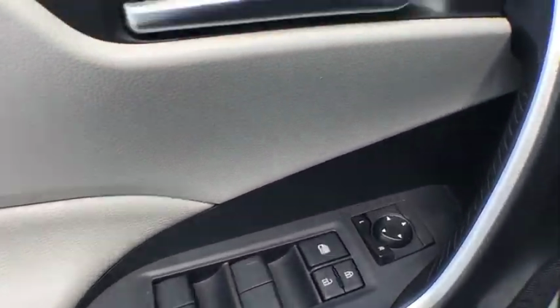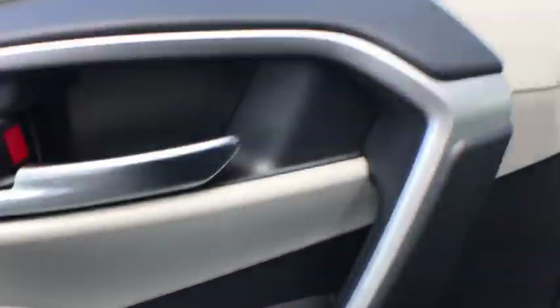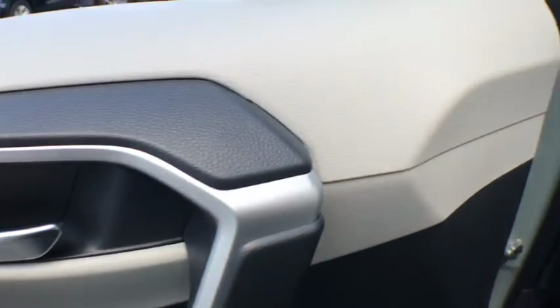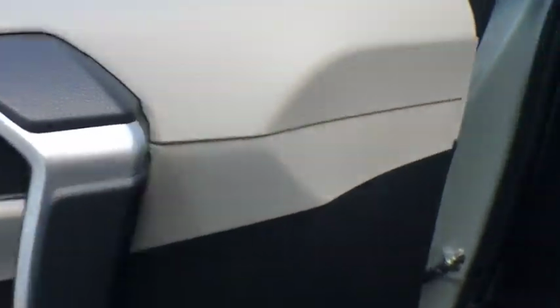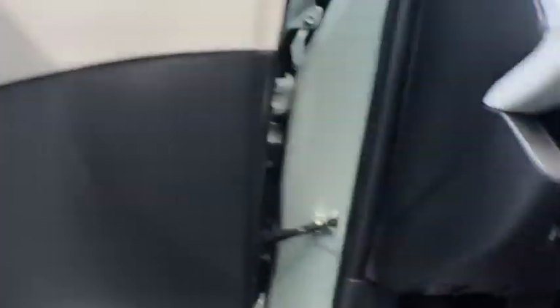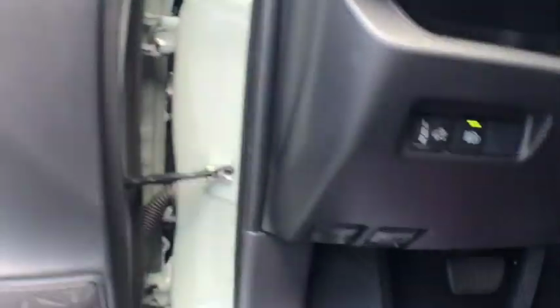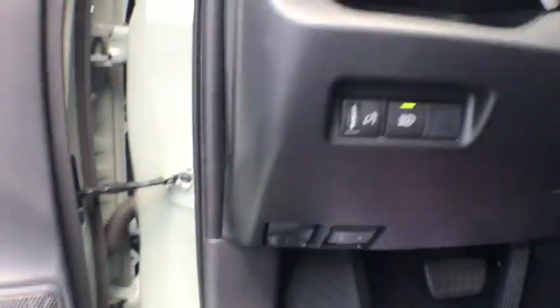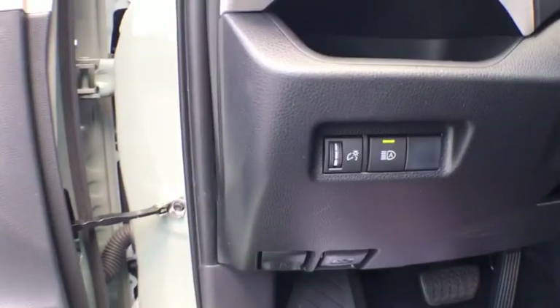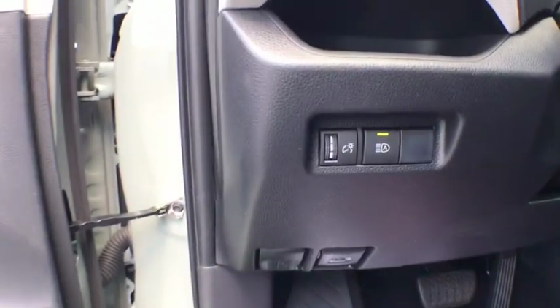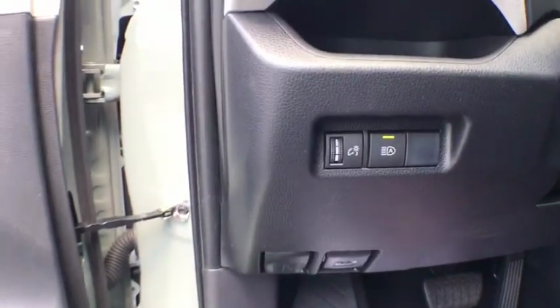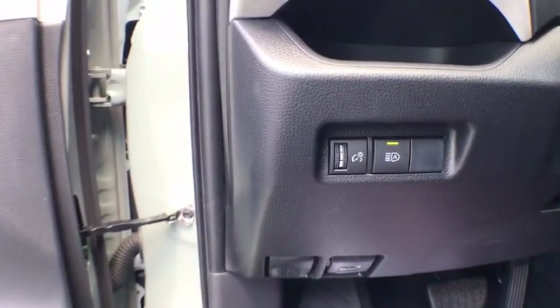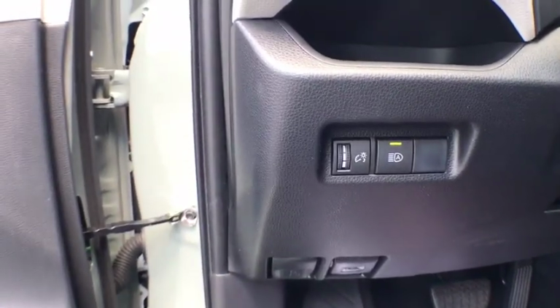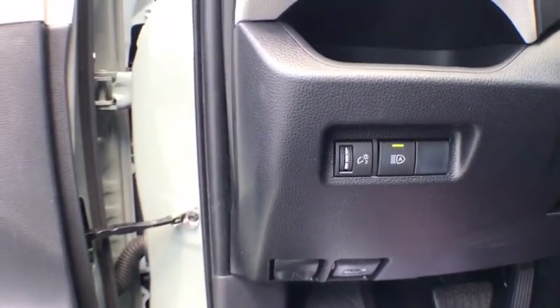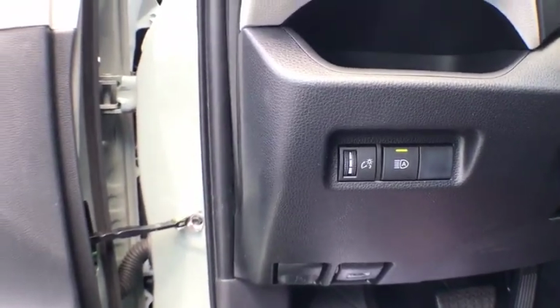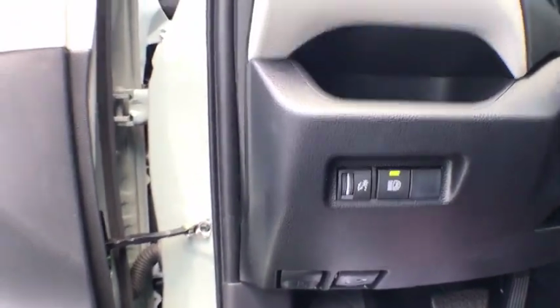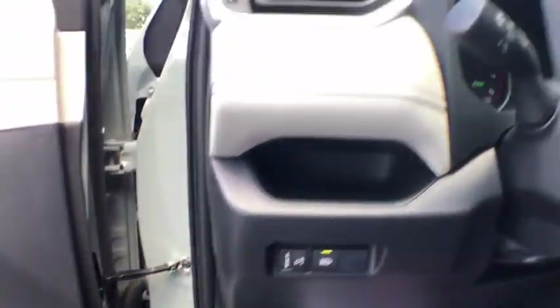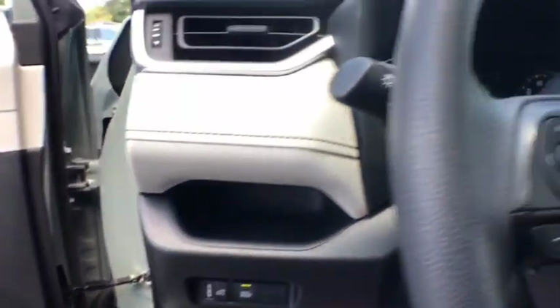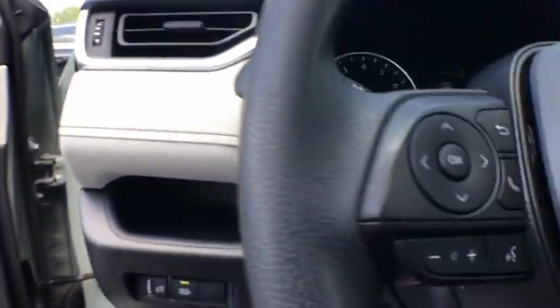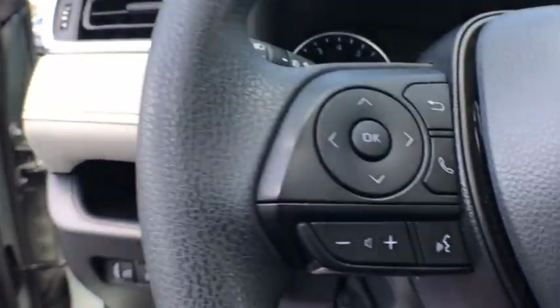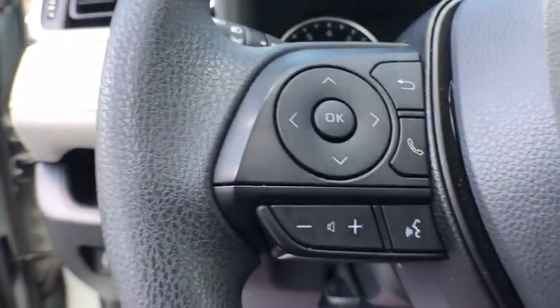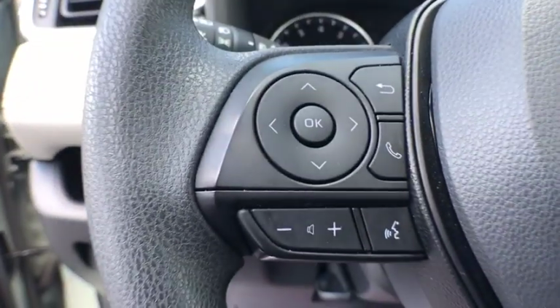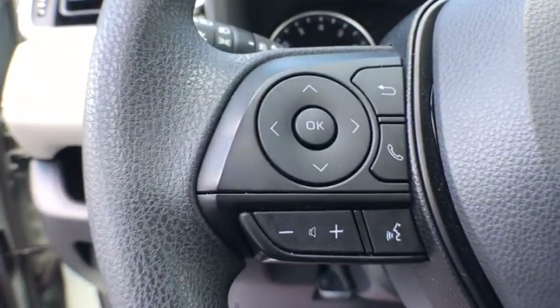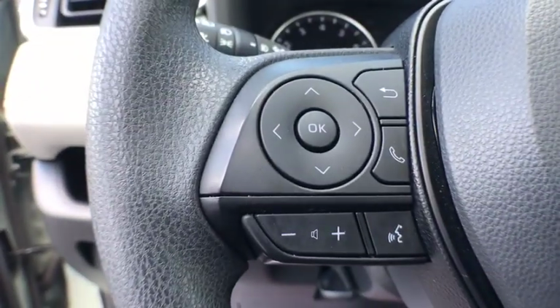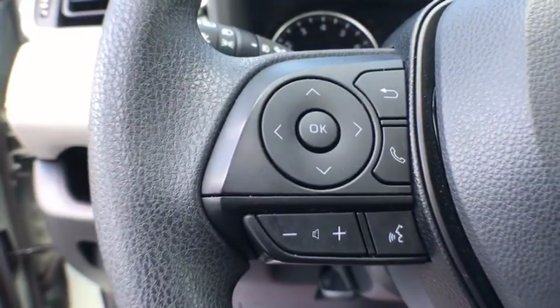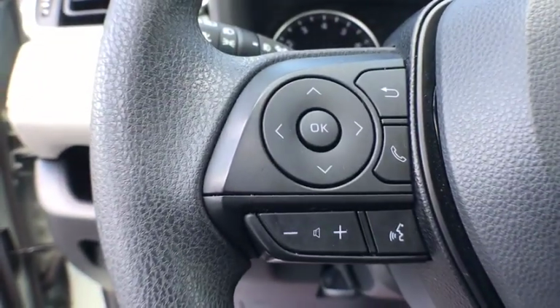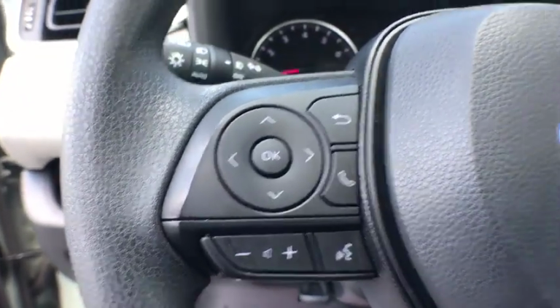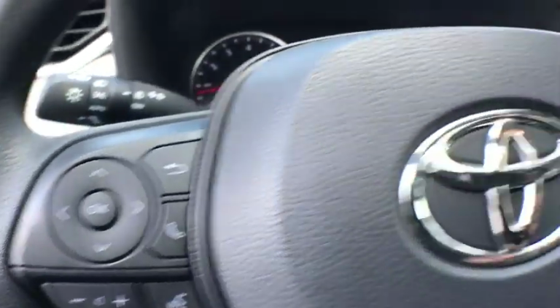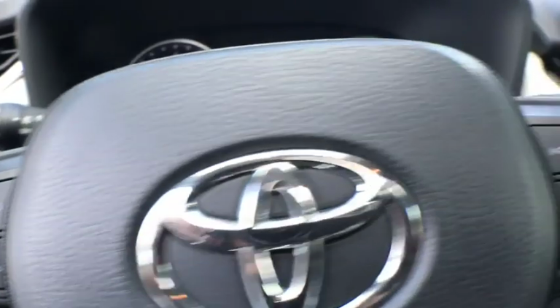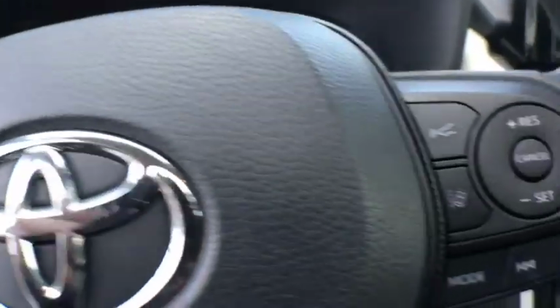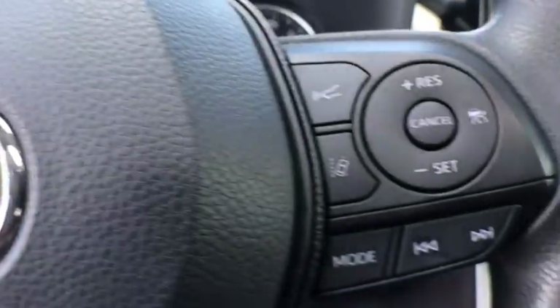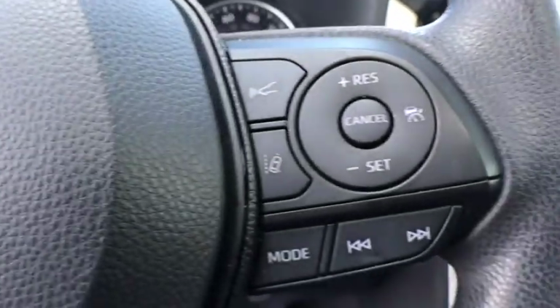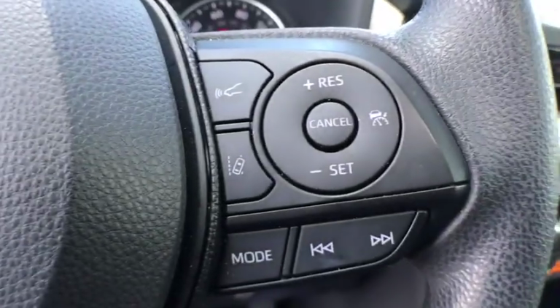This vehicle has less than 20,000 miles. Here are some of this vehicle's great options: keyless entry,